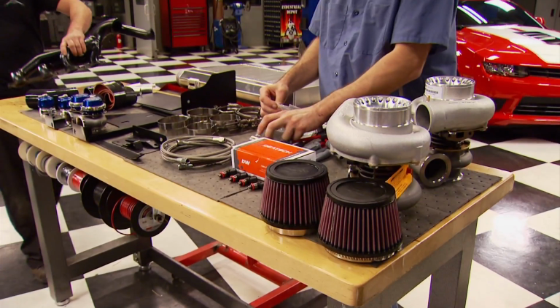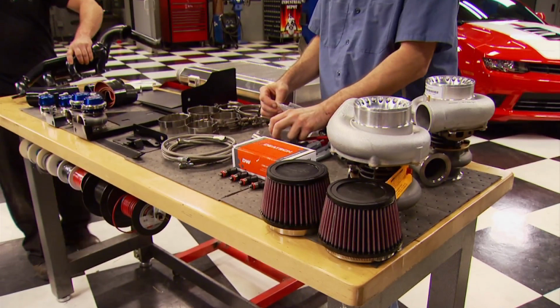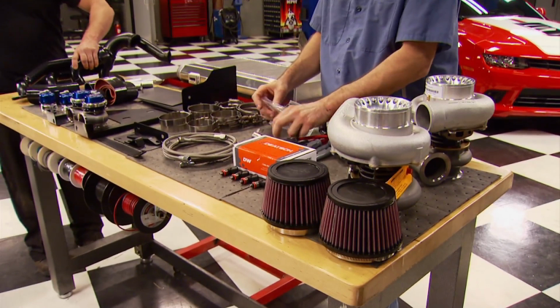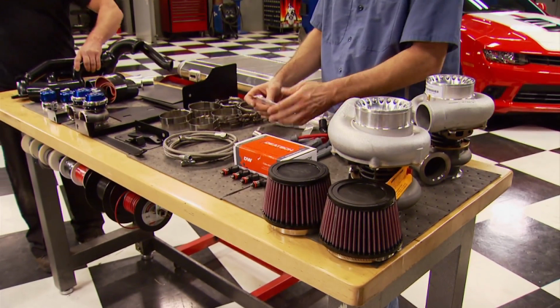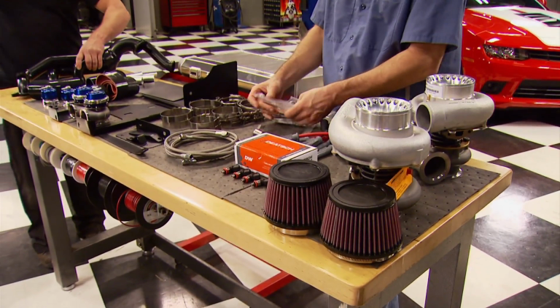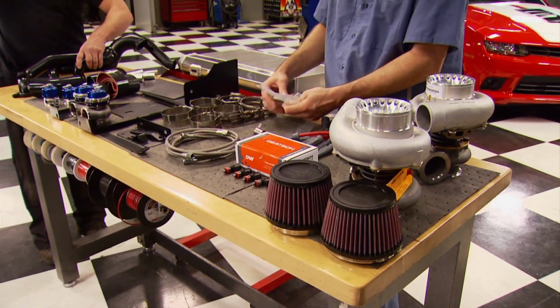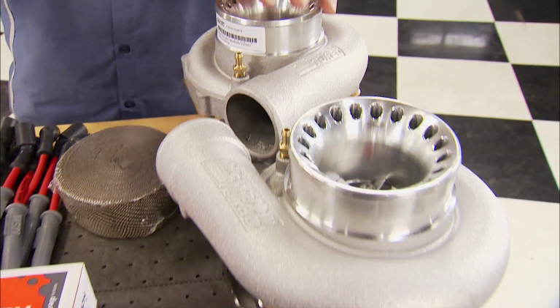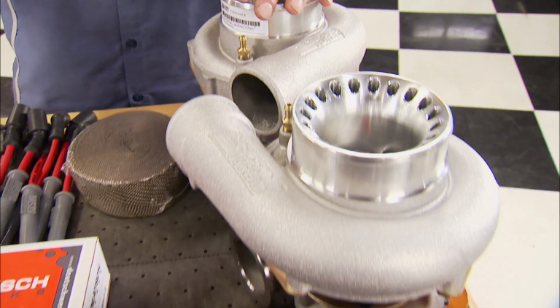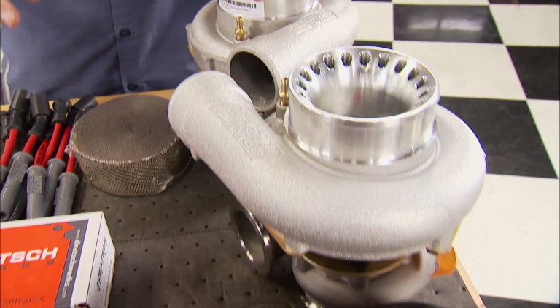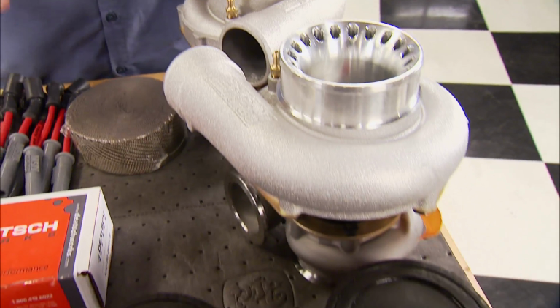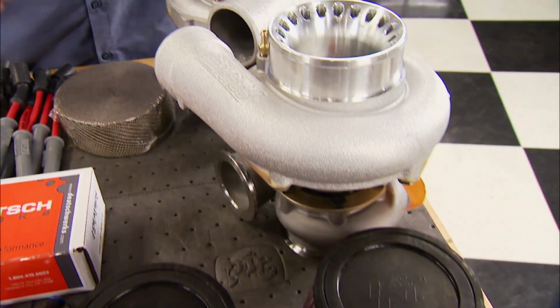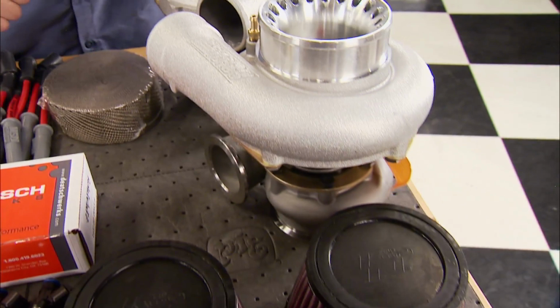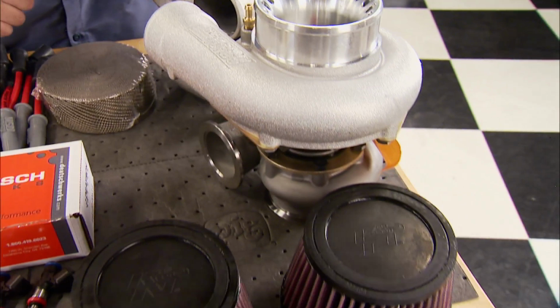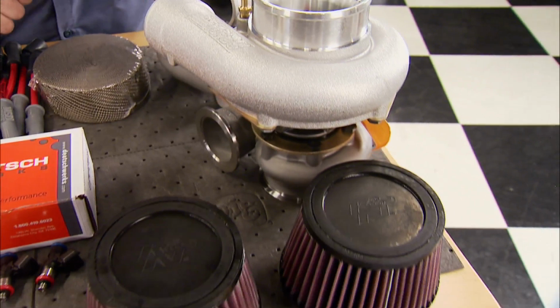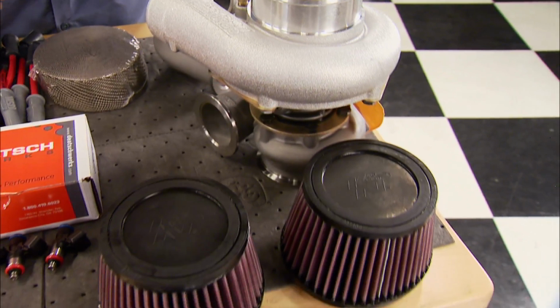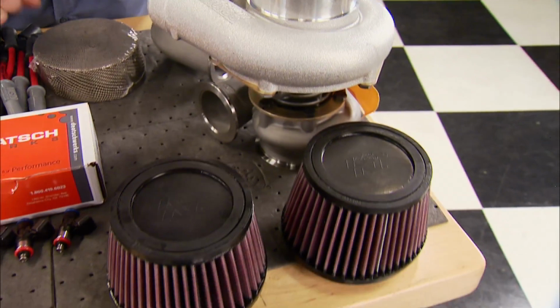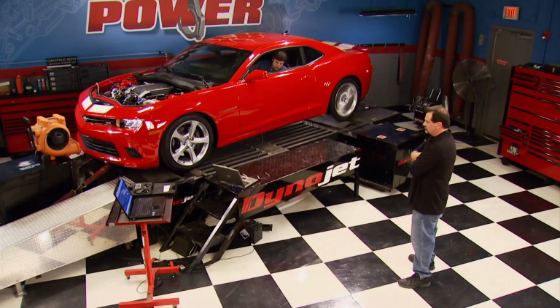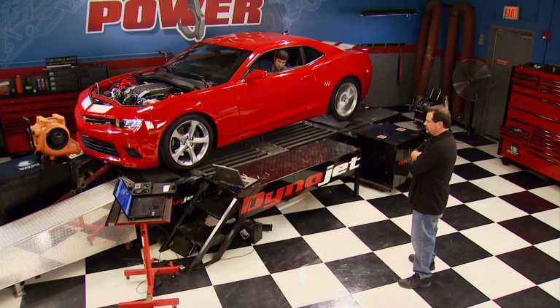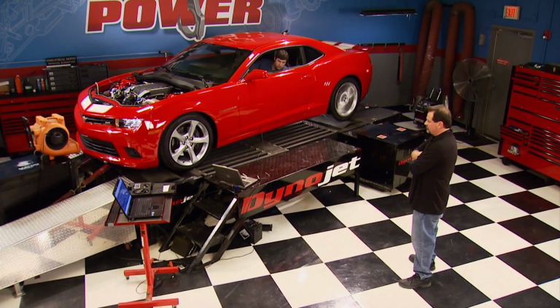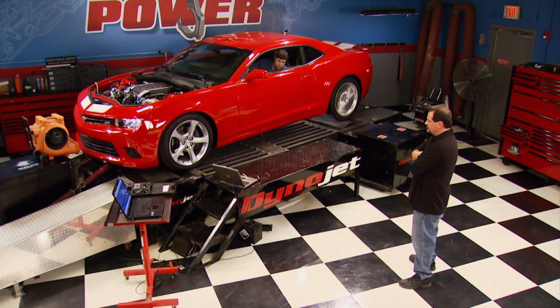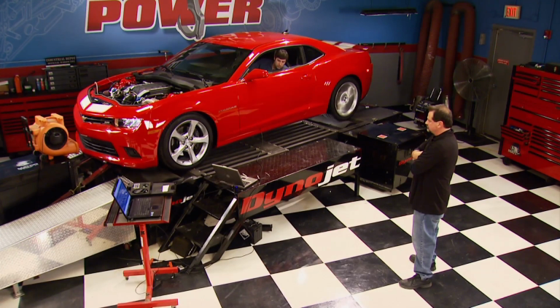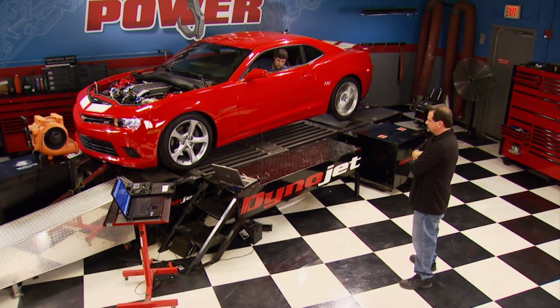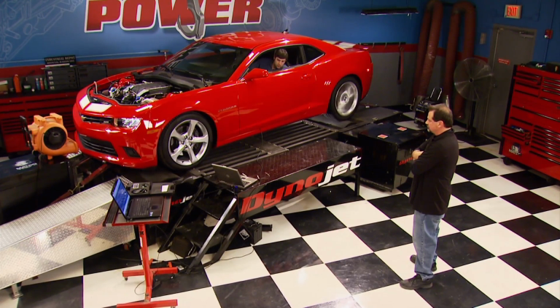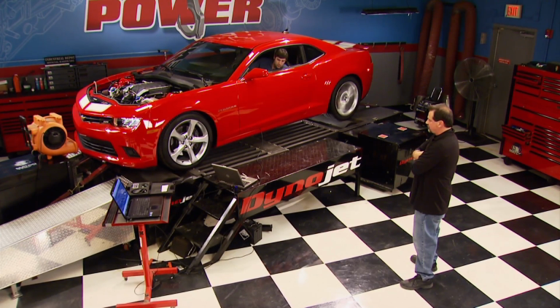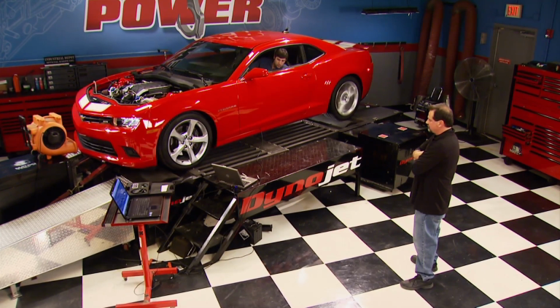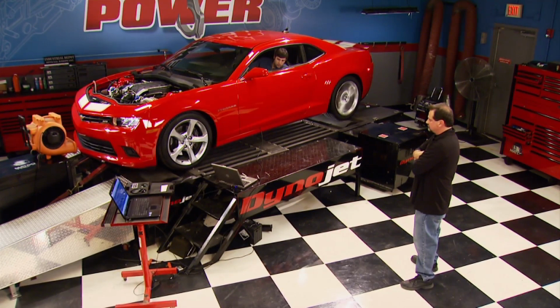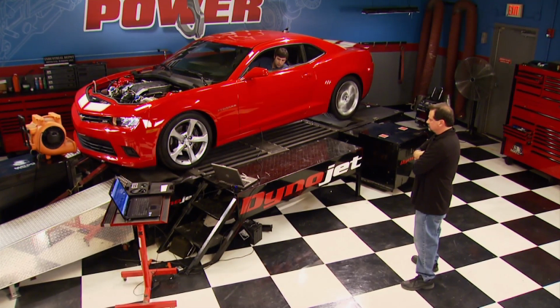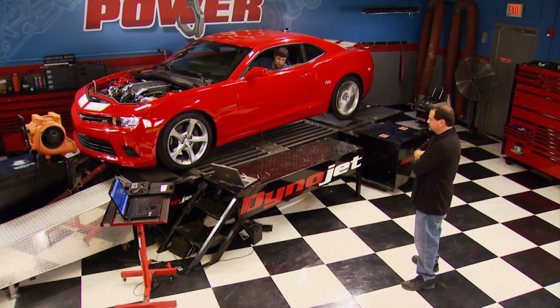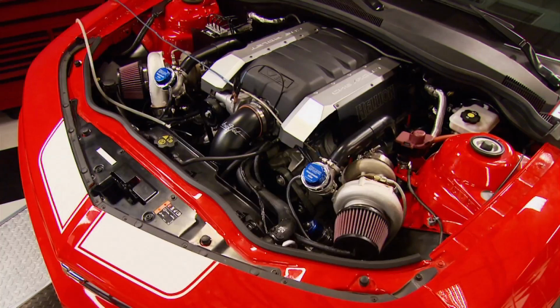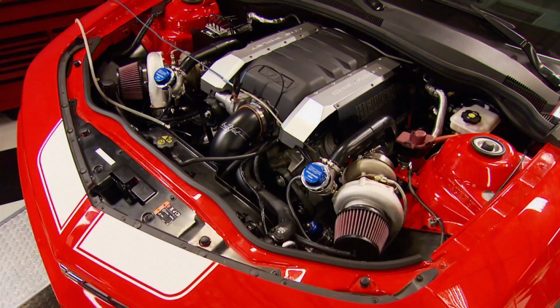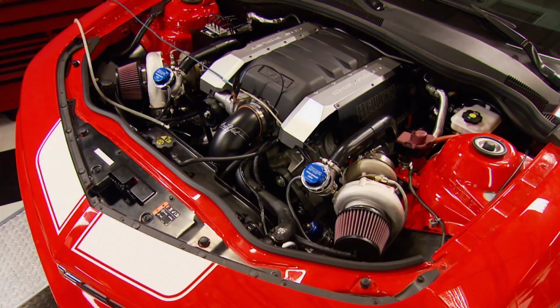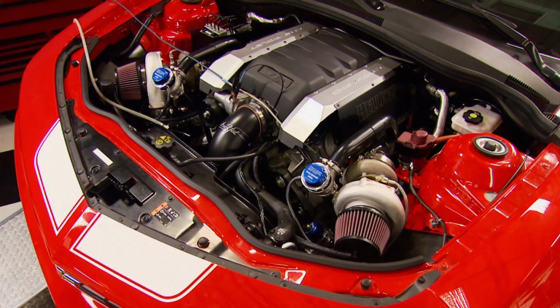Today it's a bowtie on steroids as we twin-turbo a new Camaro to 600 horsepower.